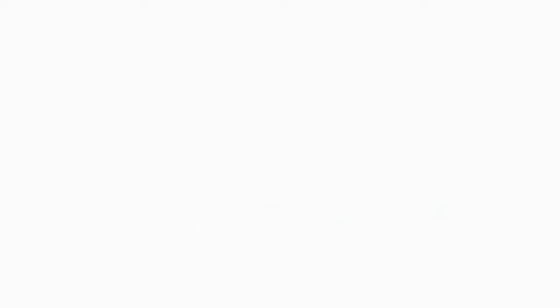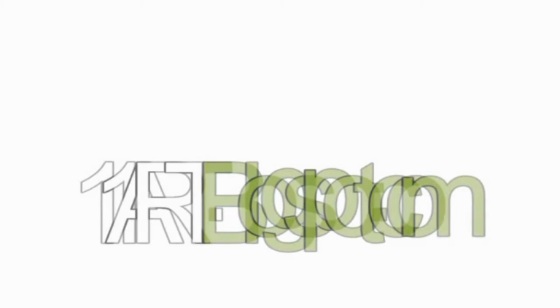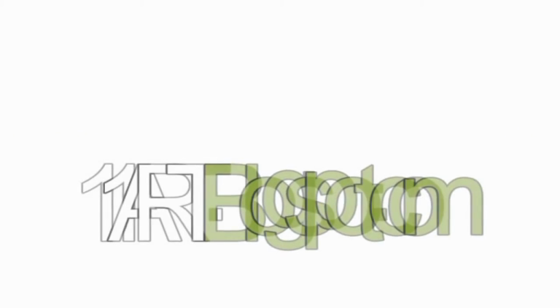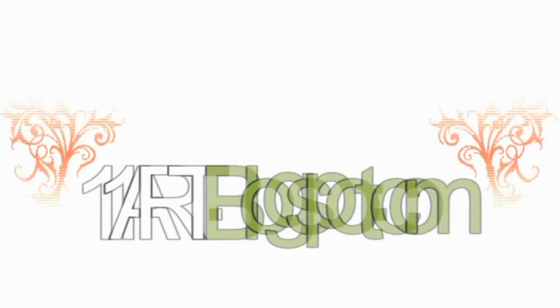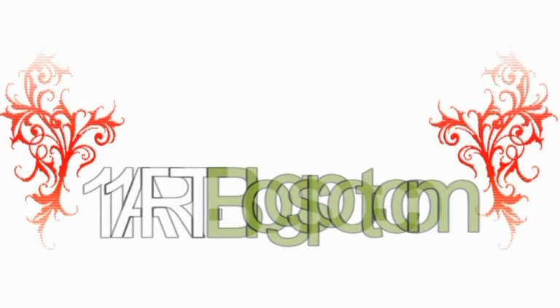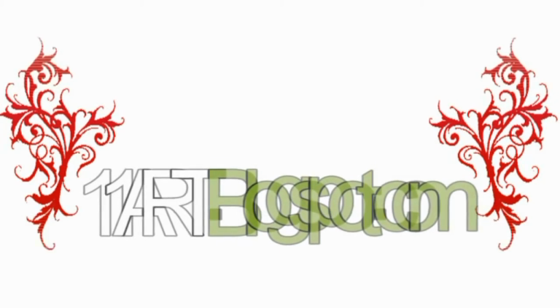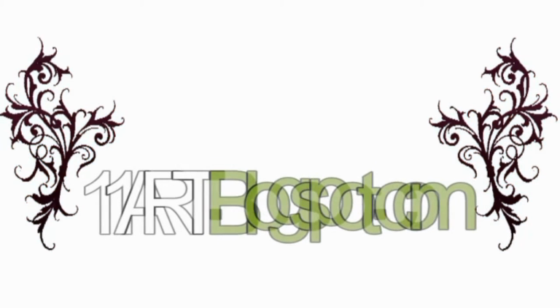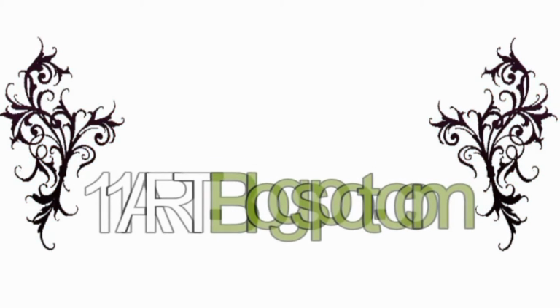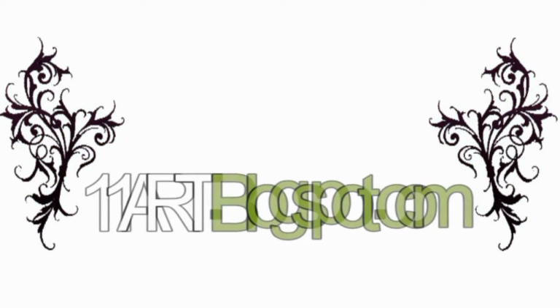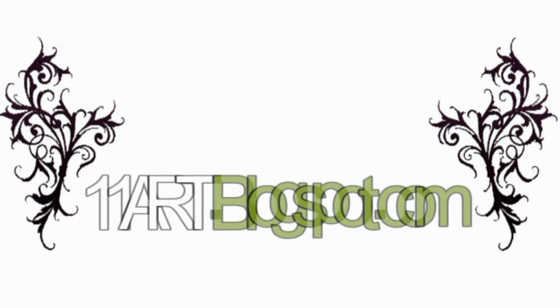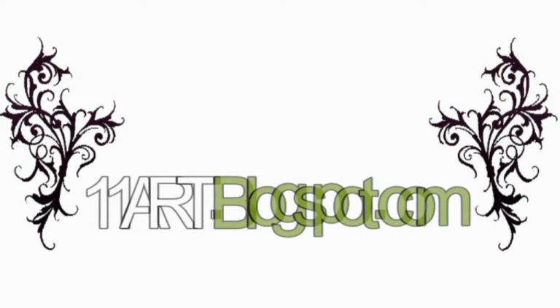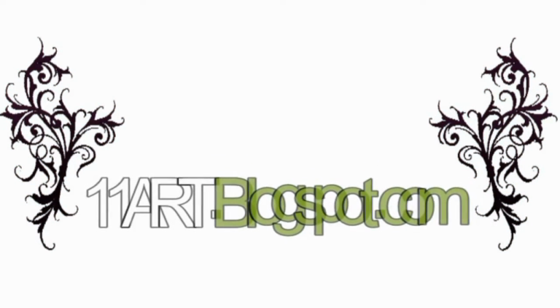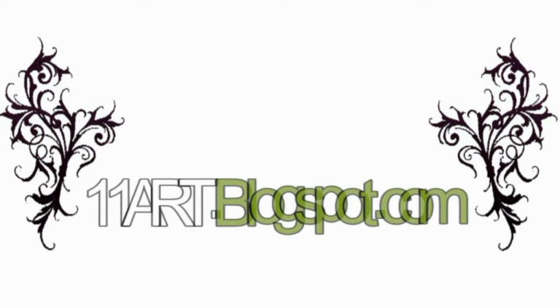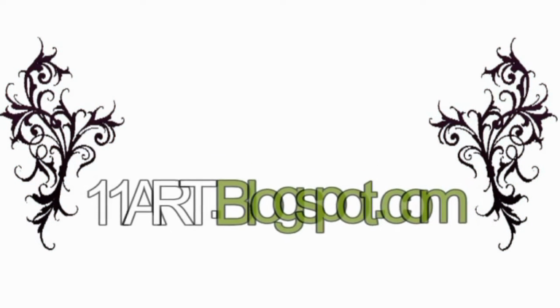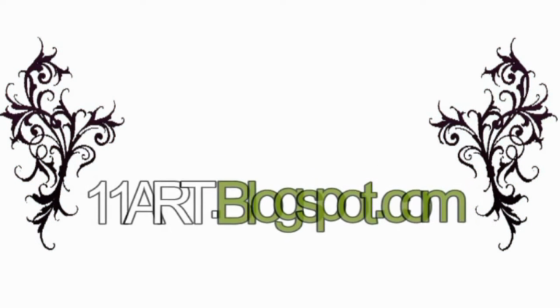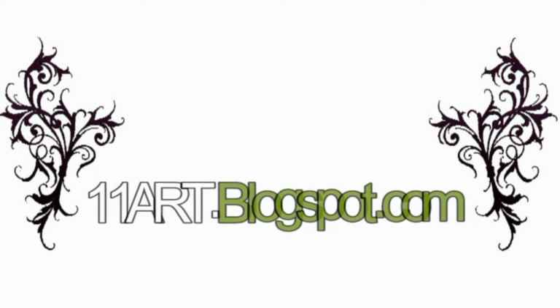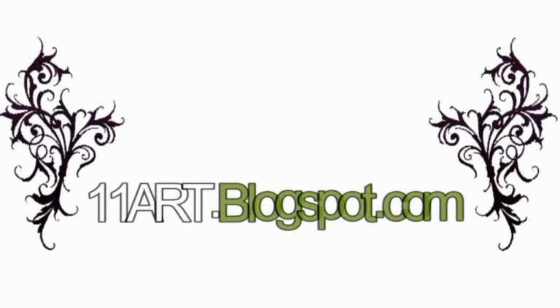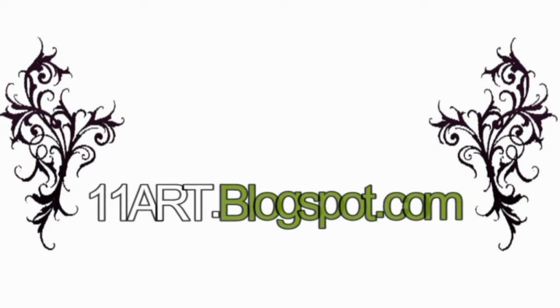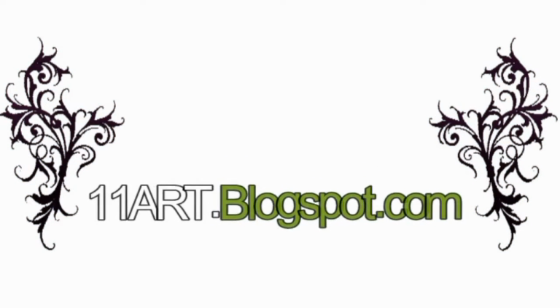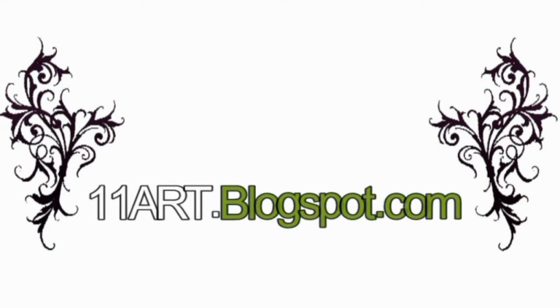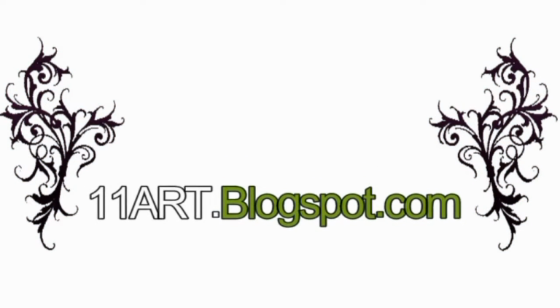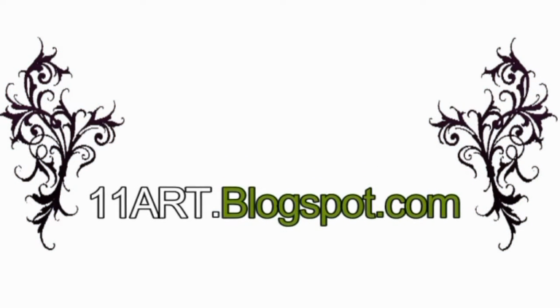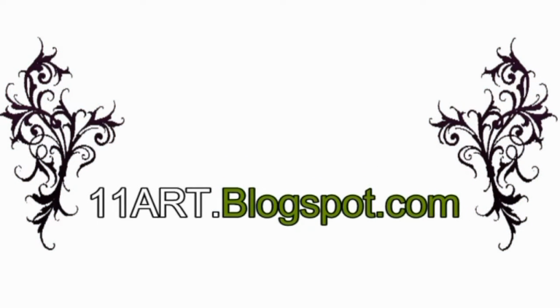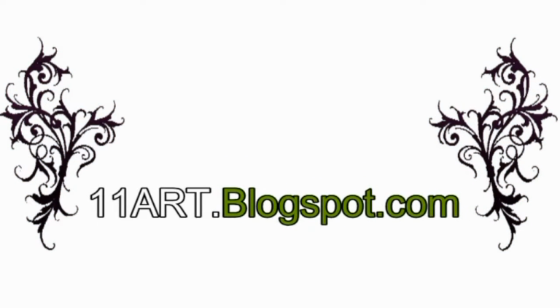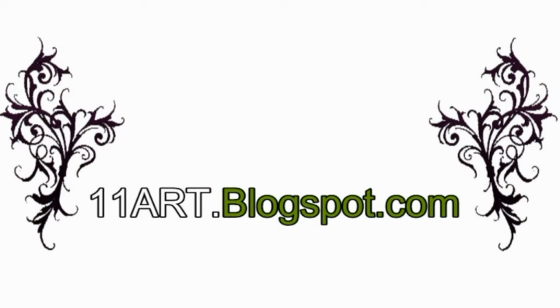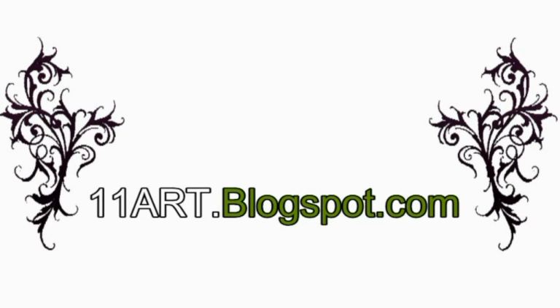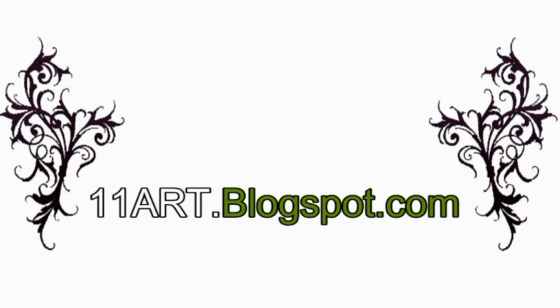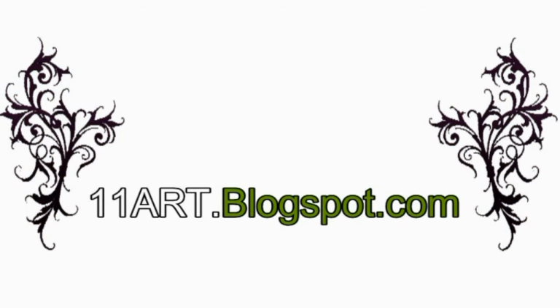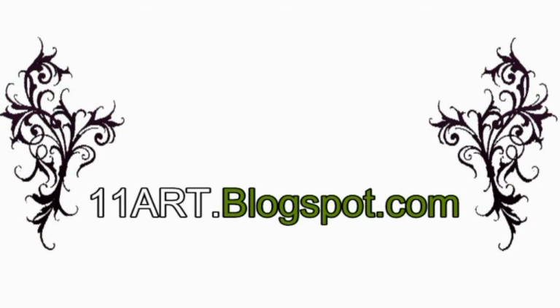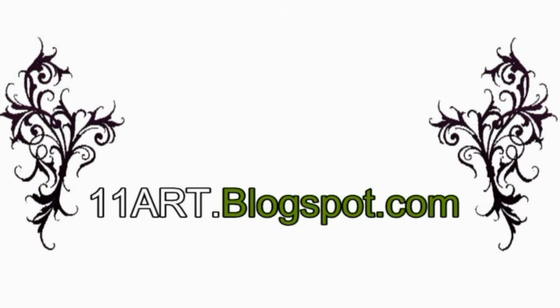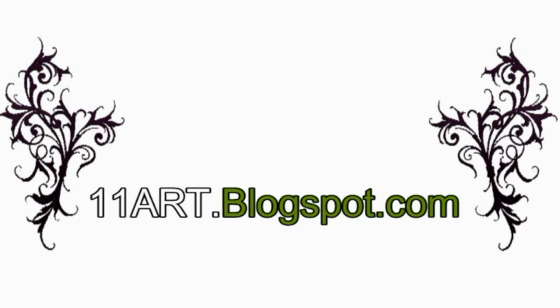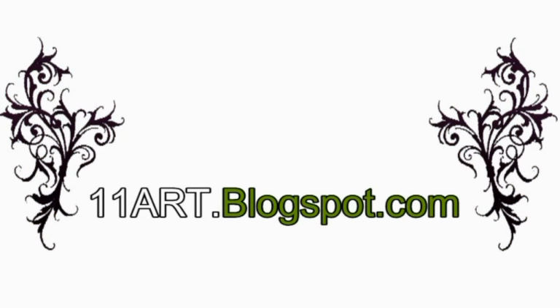Welcome to 11art.blogspot.com, the best place to learn new drawings every day.